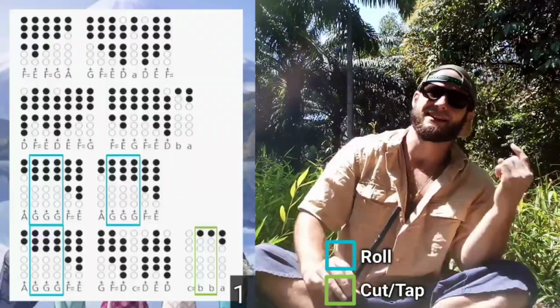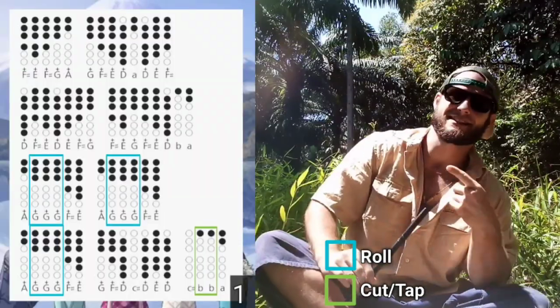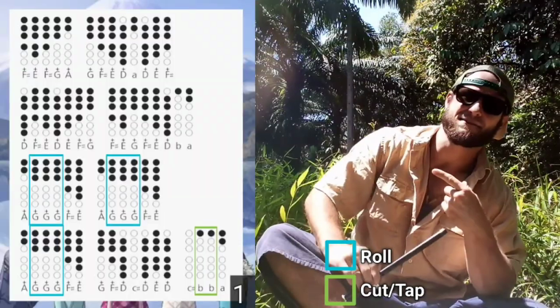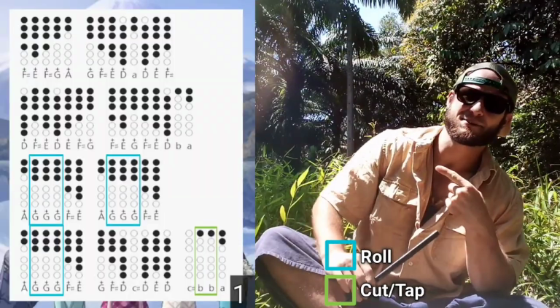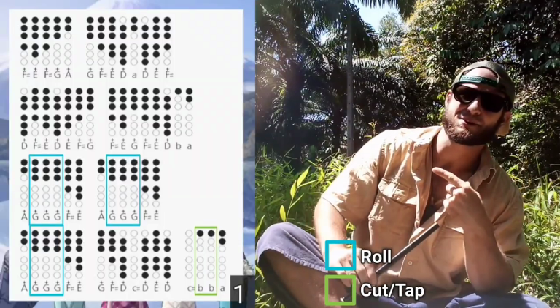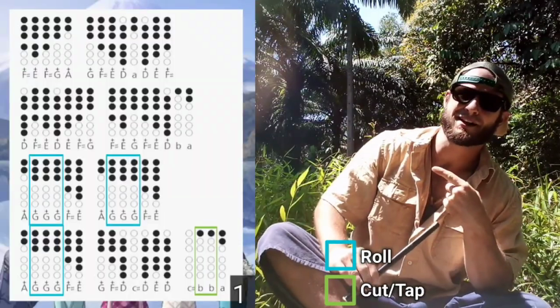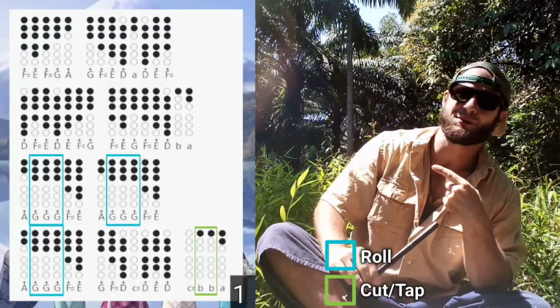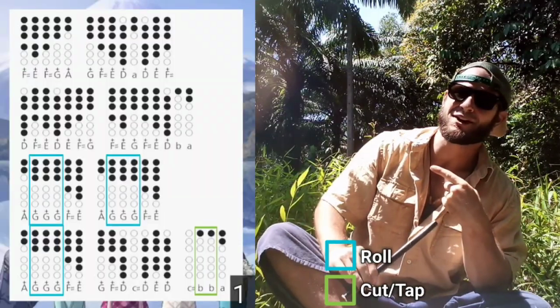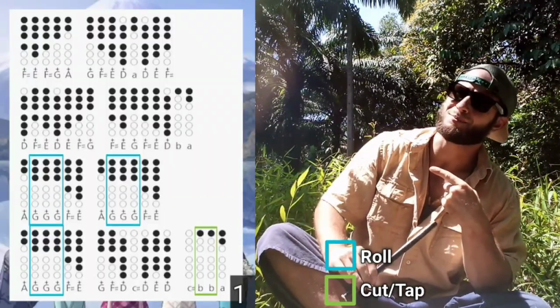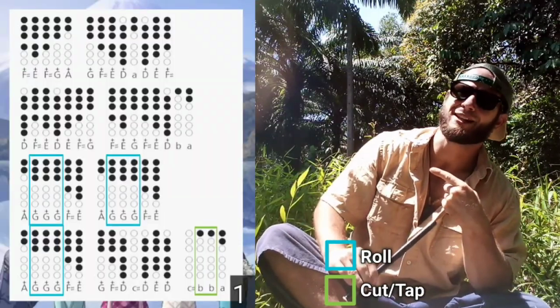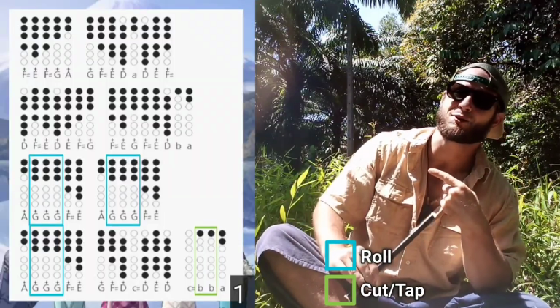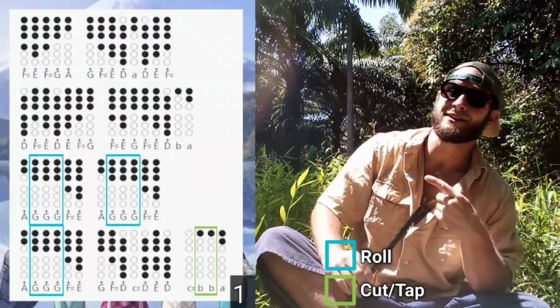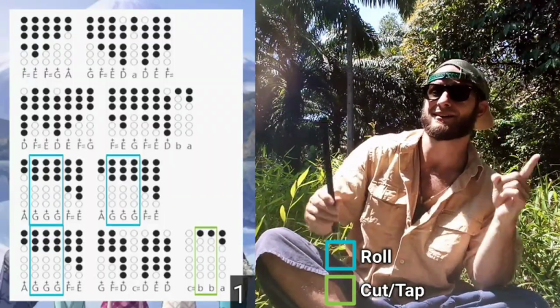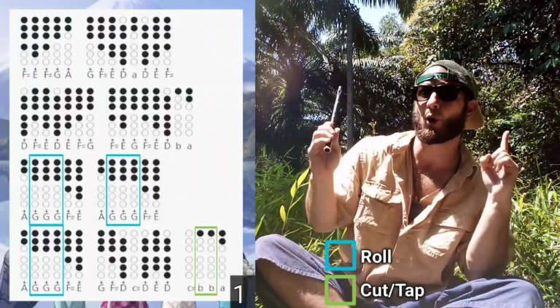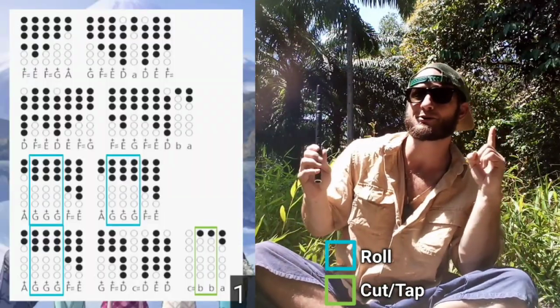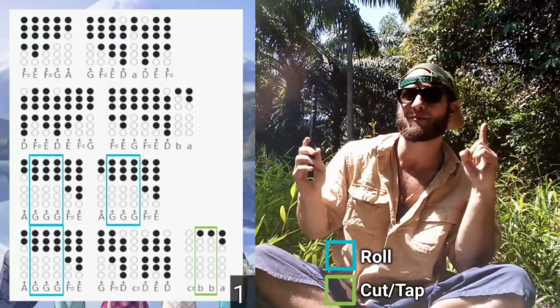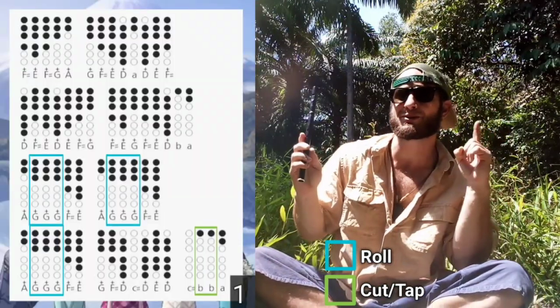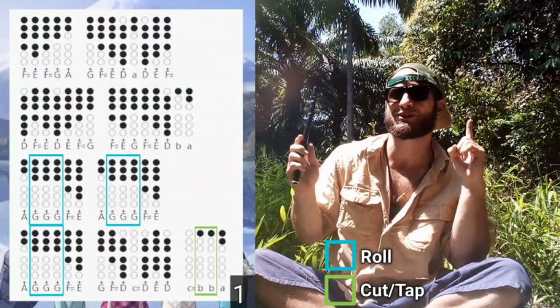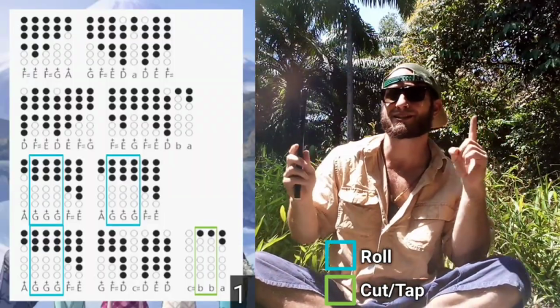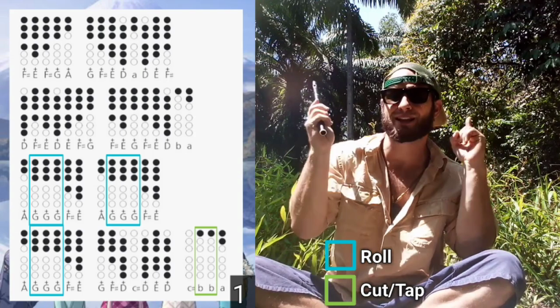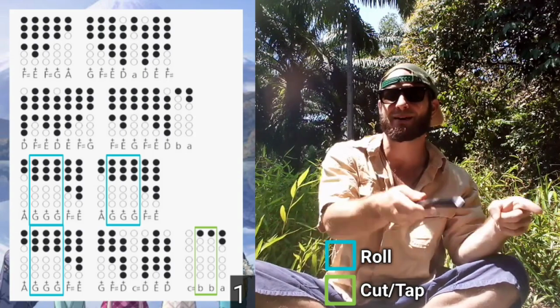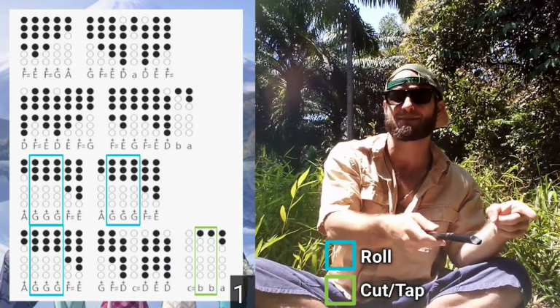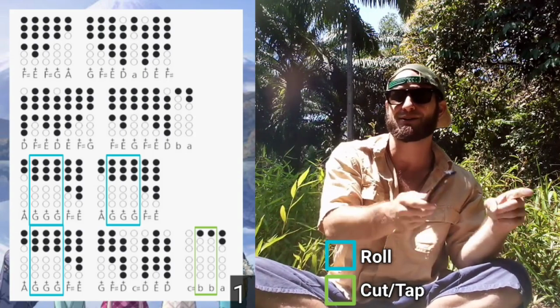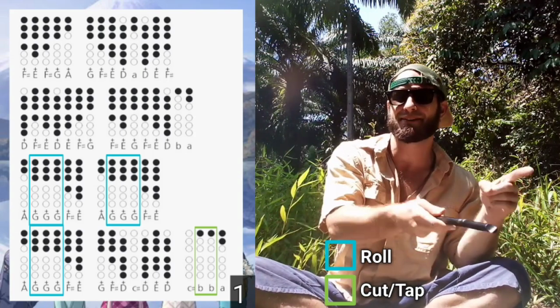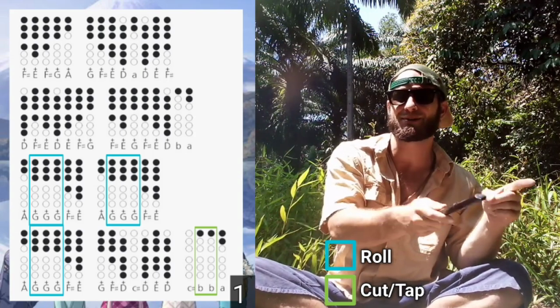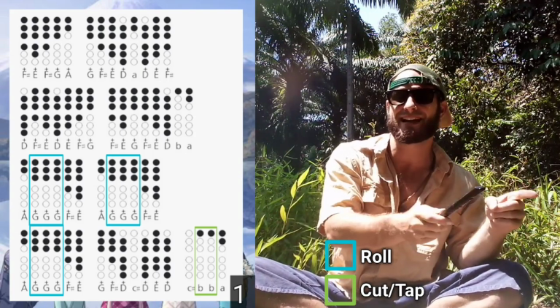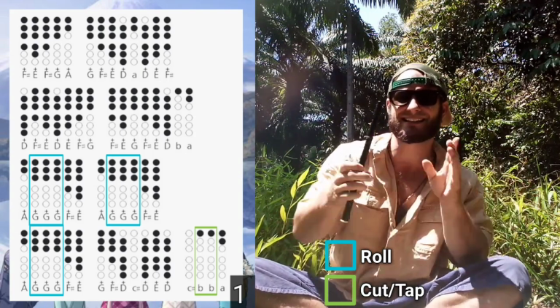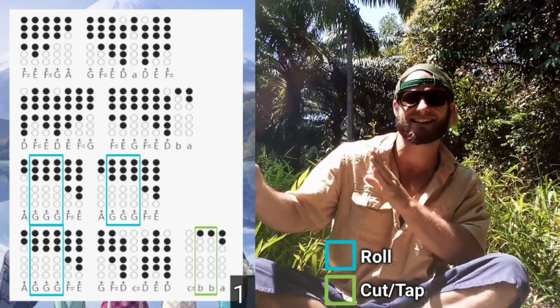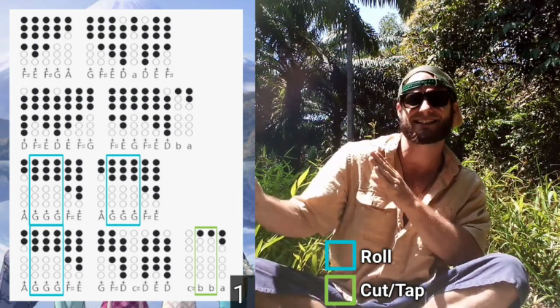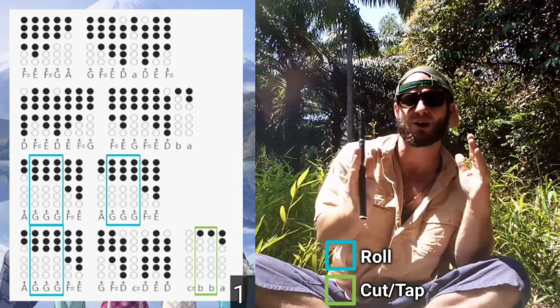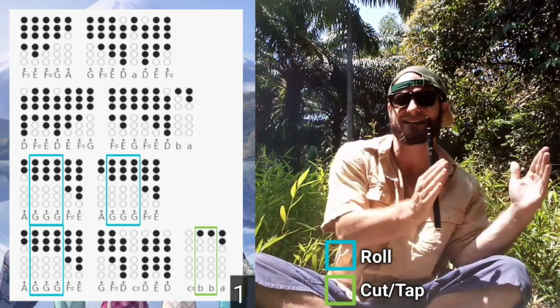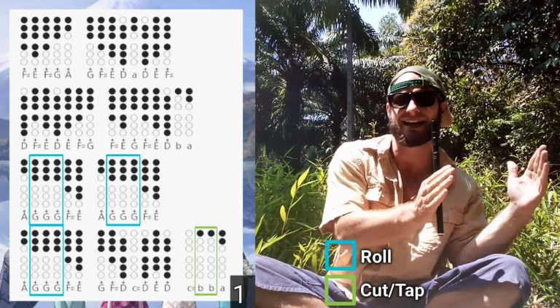Lace your fingers where the shaded holes are and play along with me. And always remember to adjust the playback speed in your video settings to slow it down.